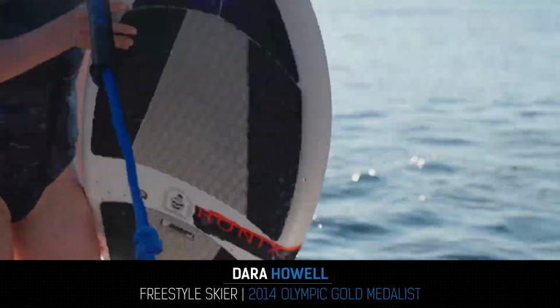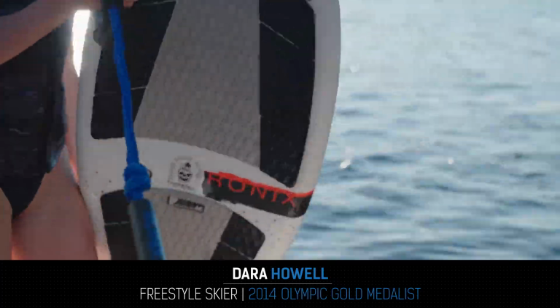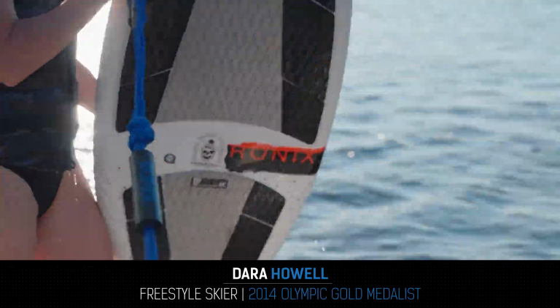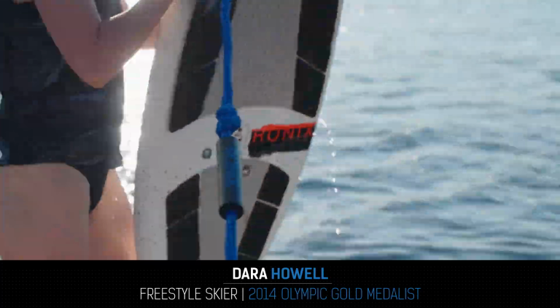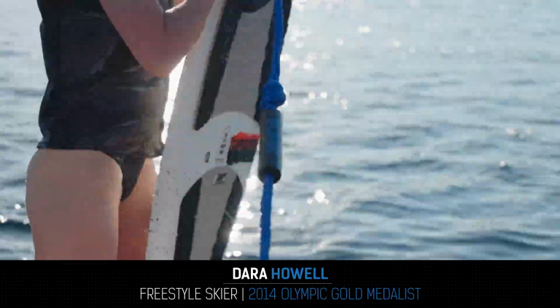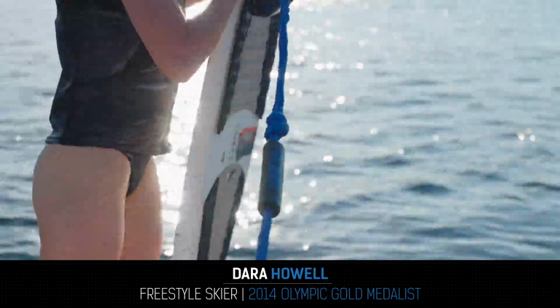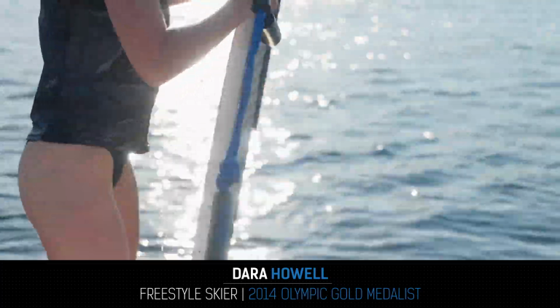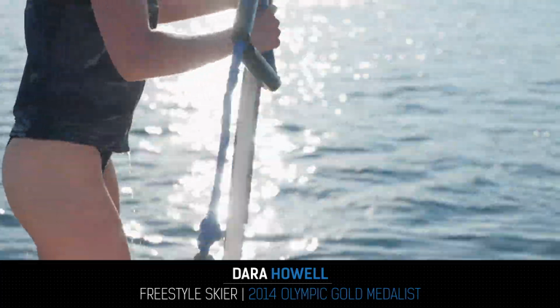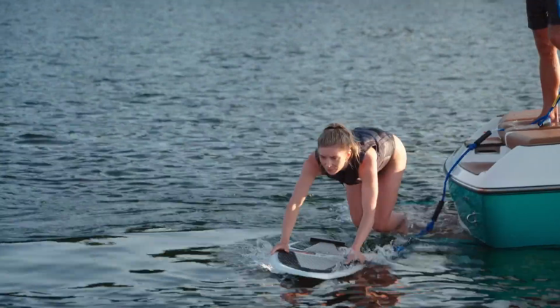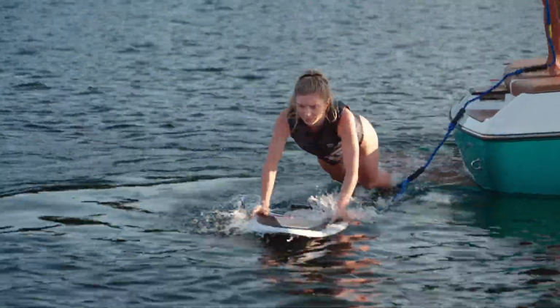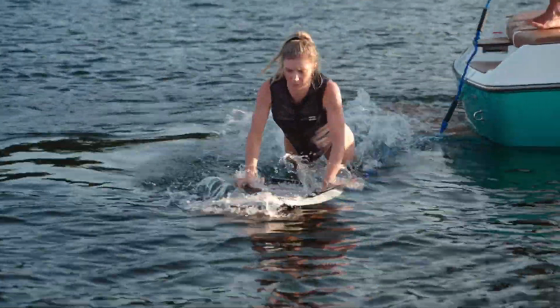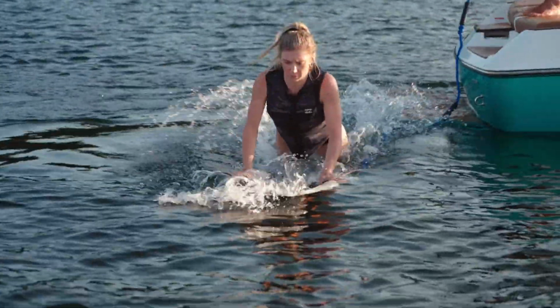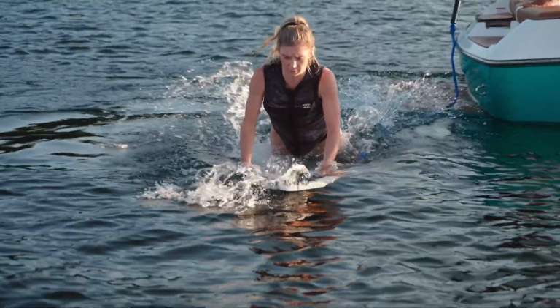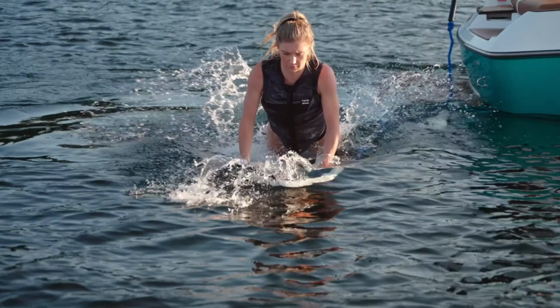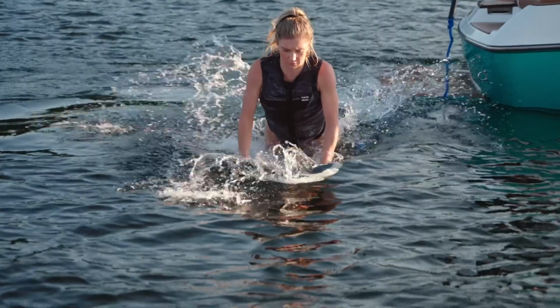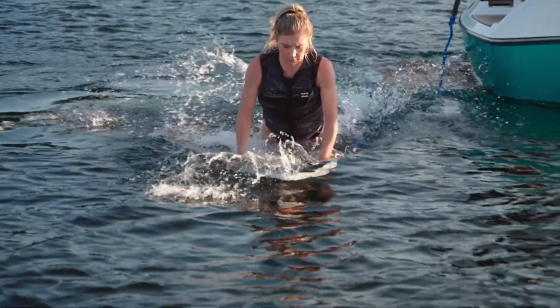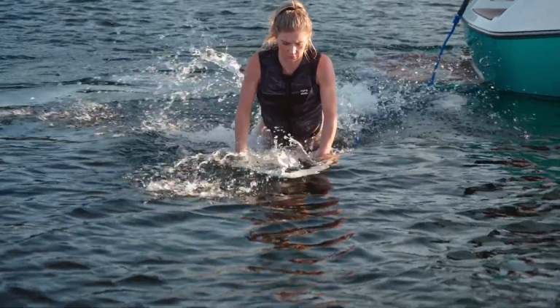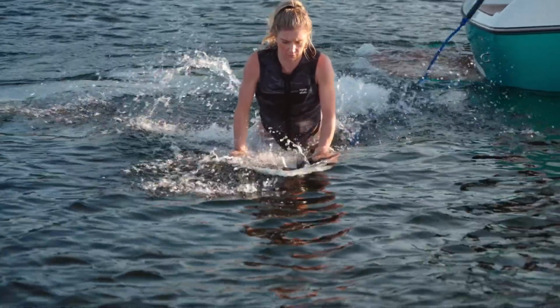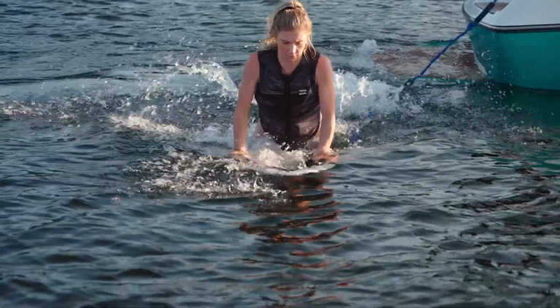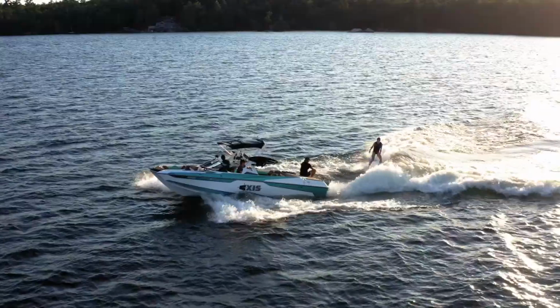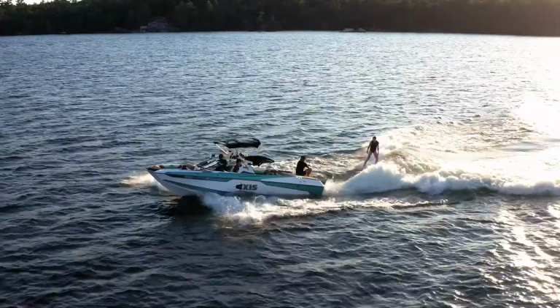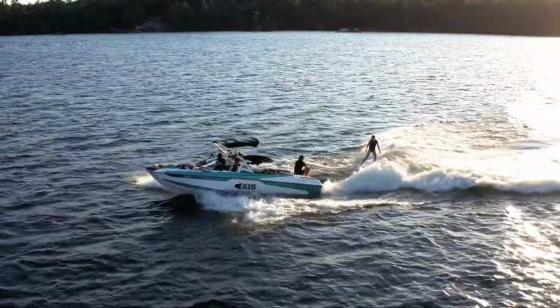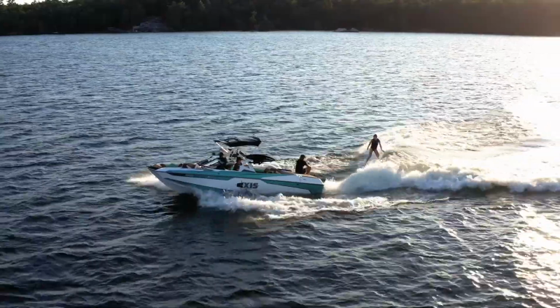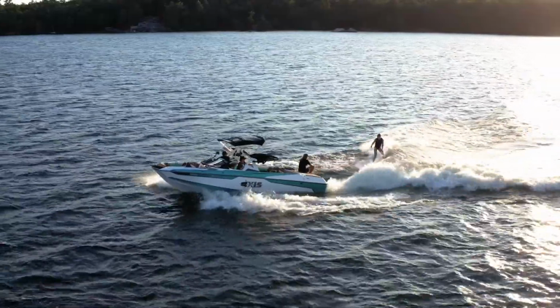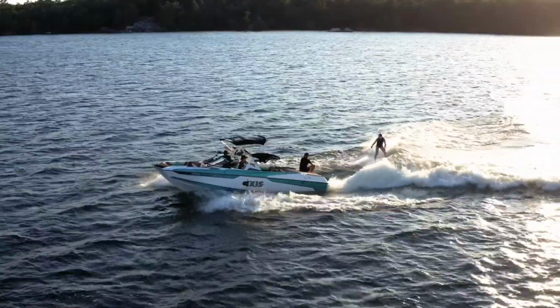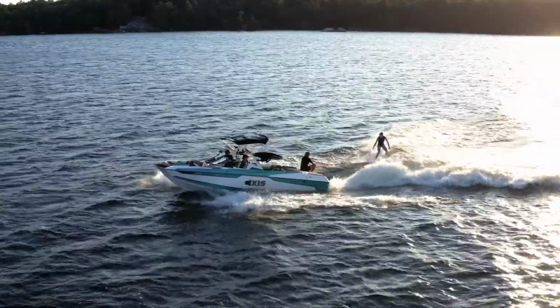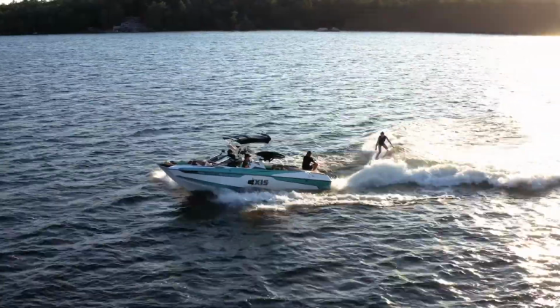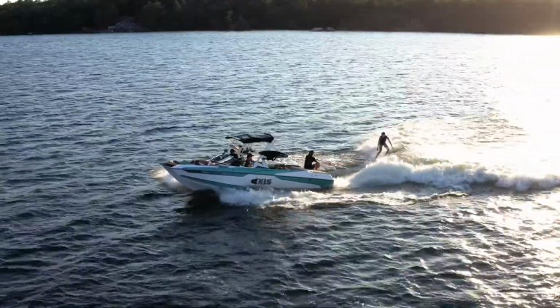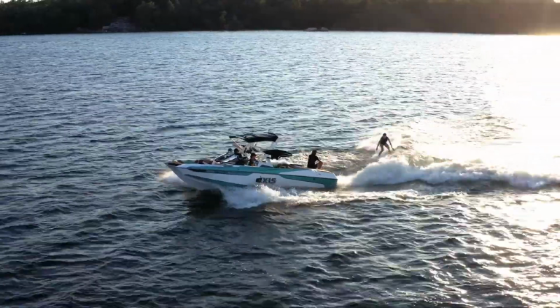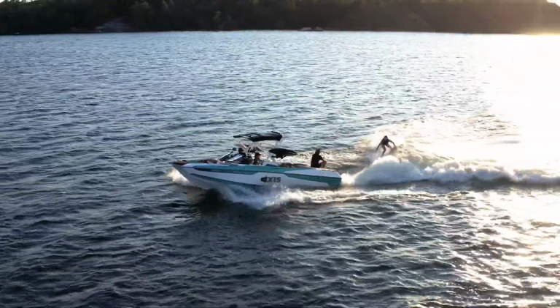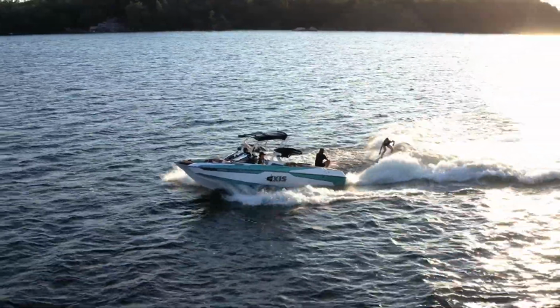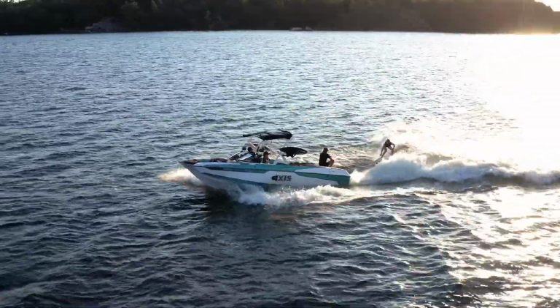For activities like surfing, try to stick to large open bays and move throughout the day so you're not impacting the same shoreline.